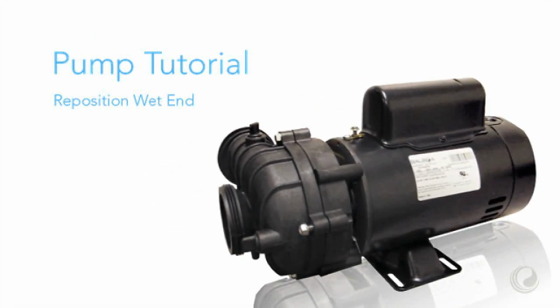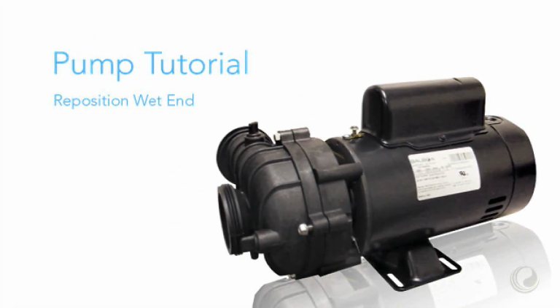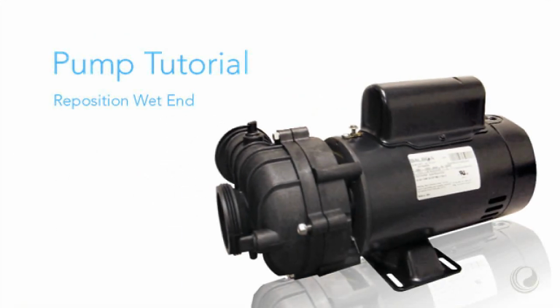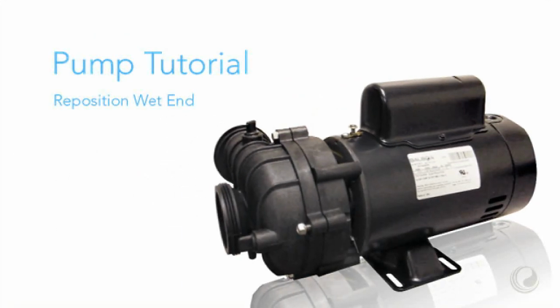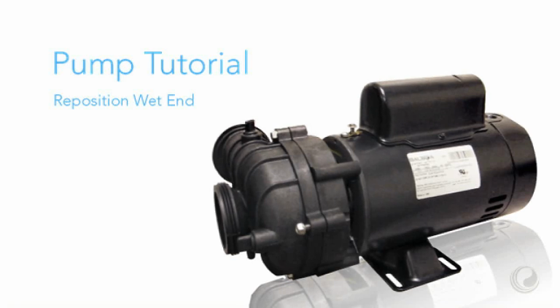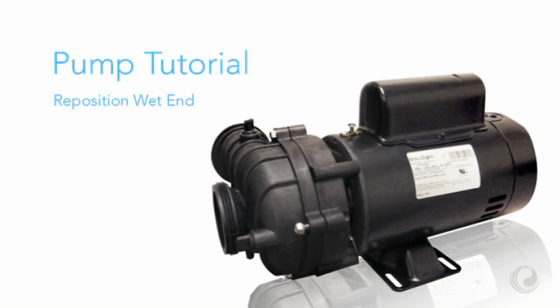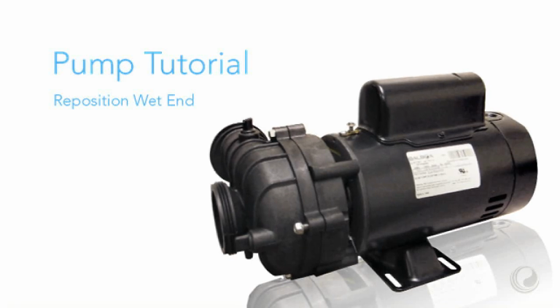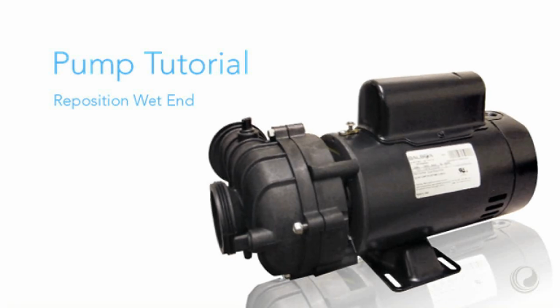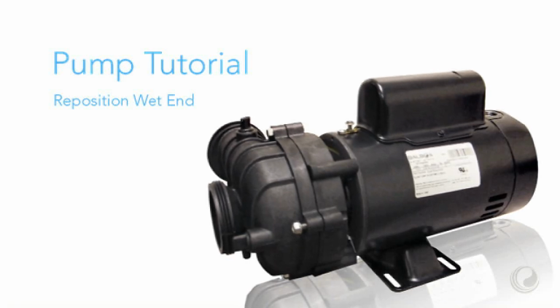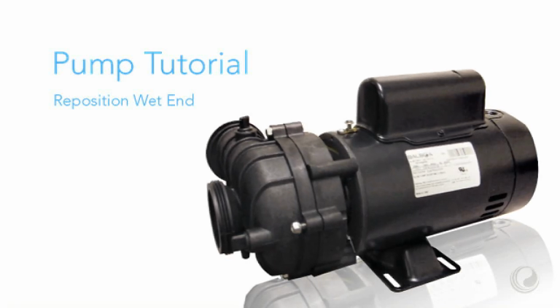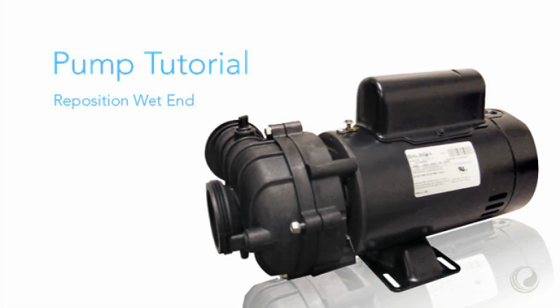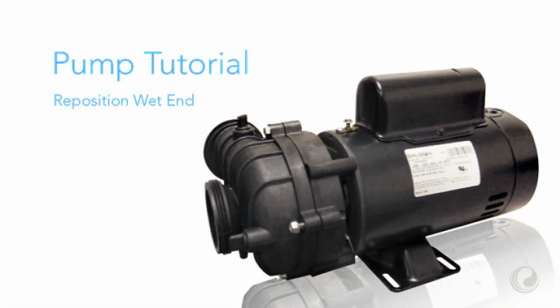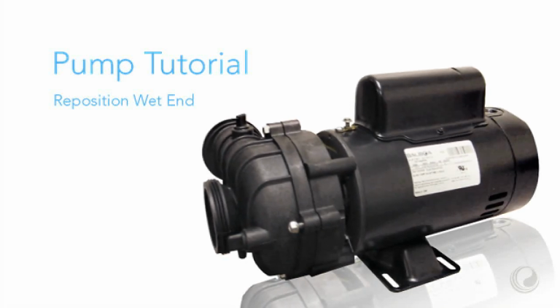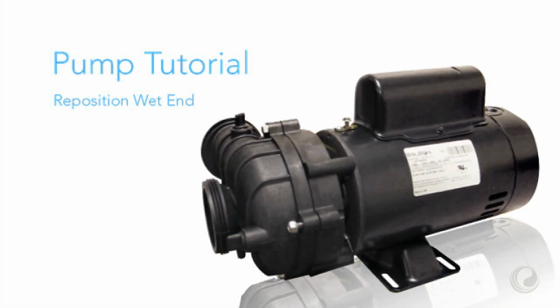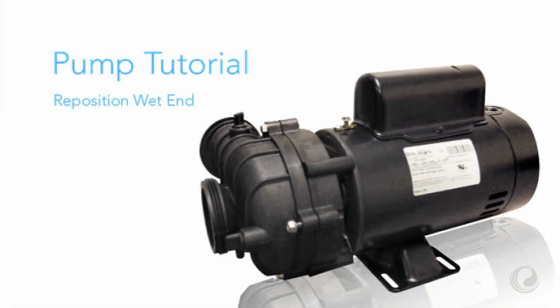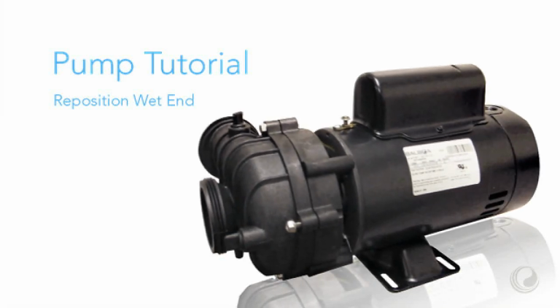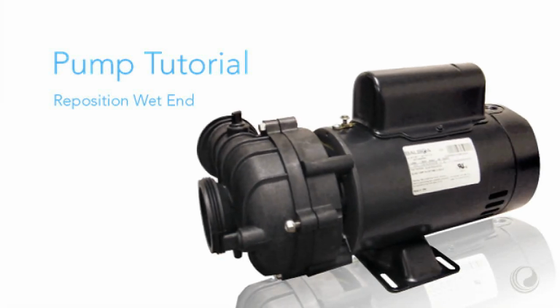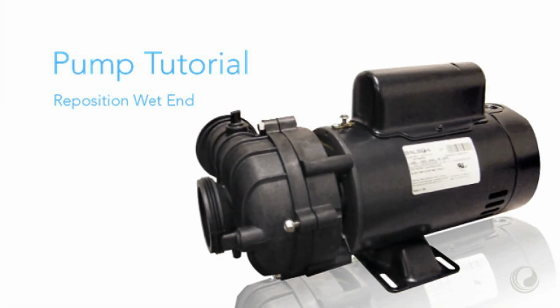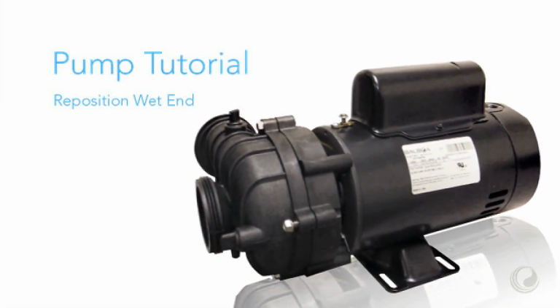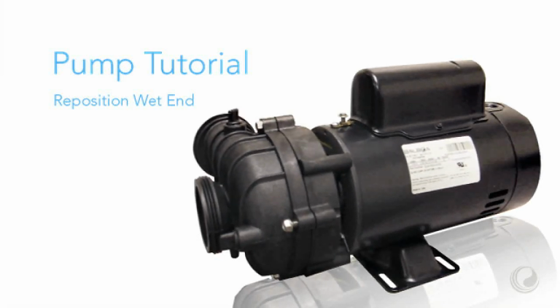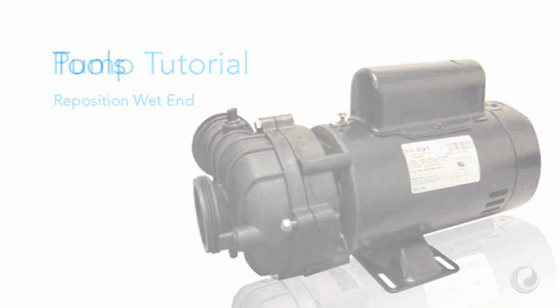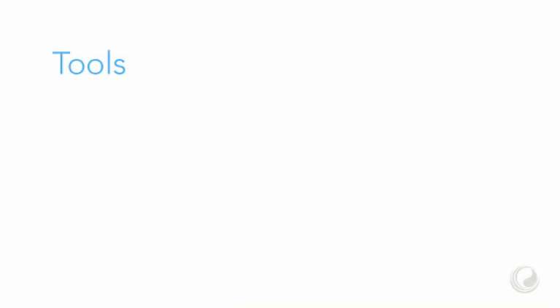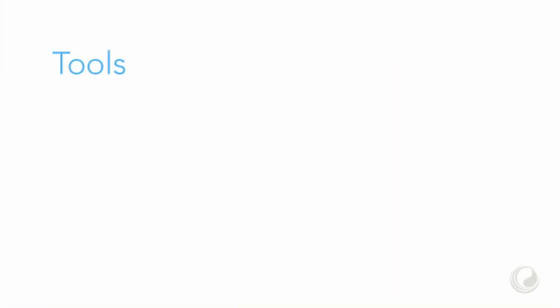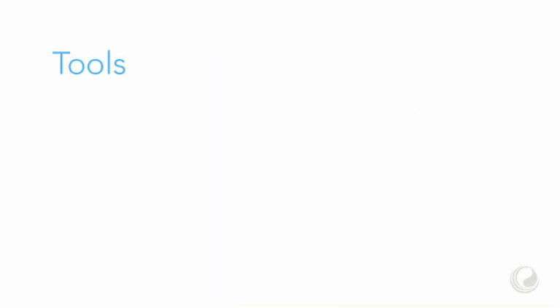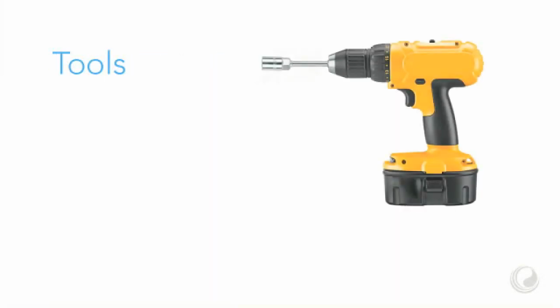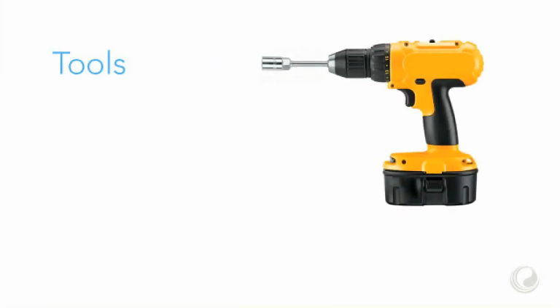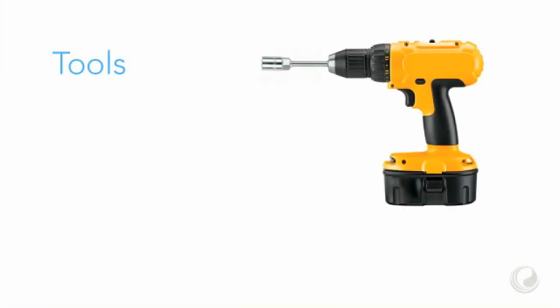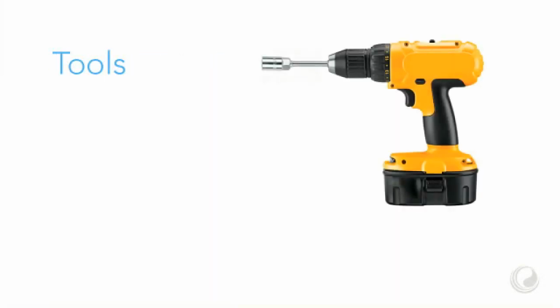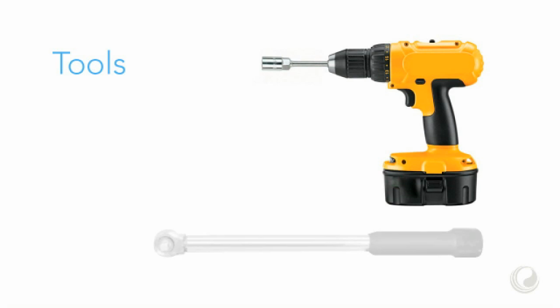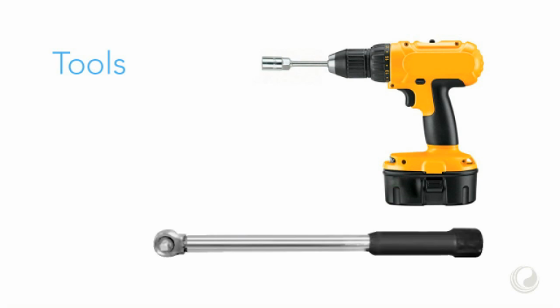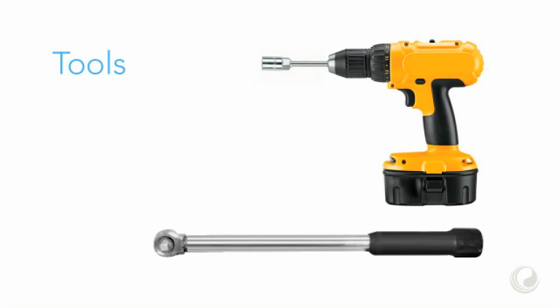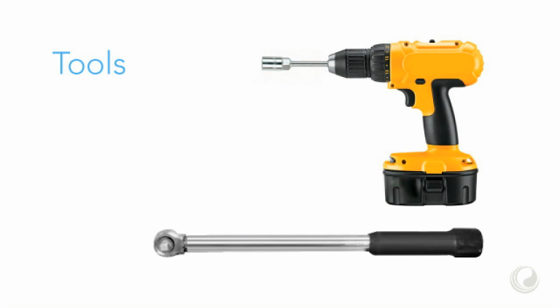This demonstration shows how to reposition the pump's wet end. The necessary tools are a socket tool and a torque wrench.